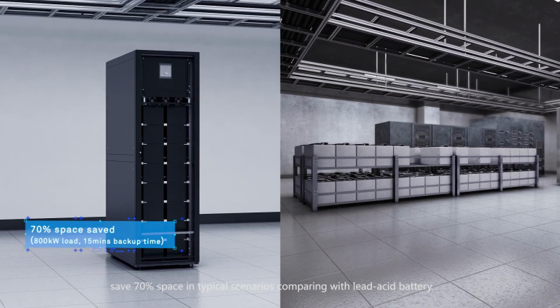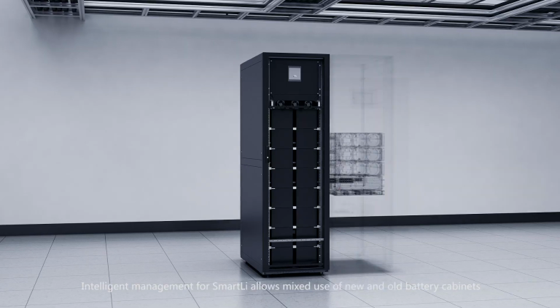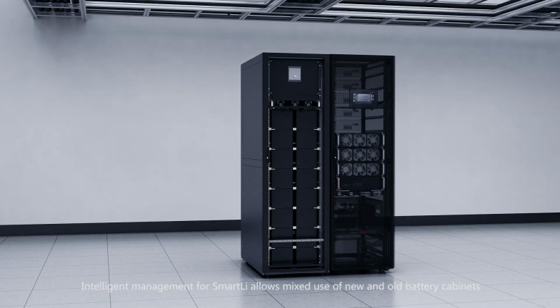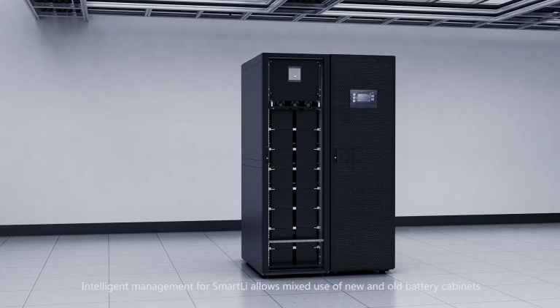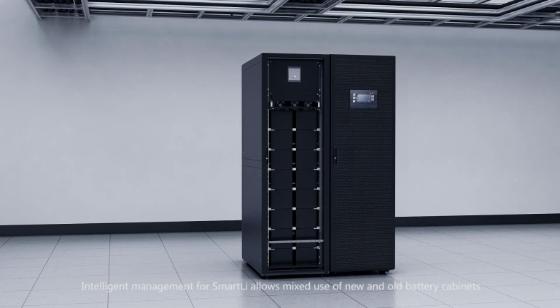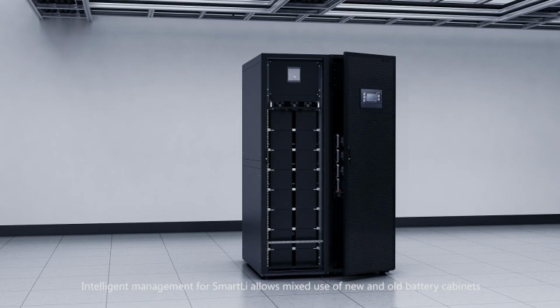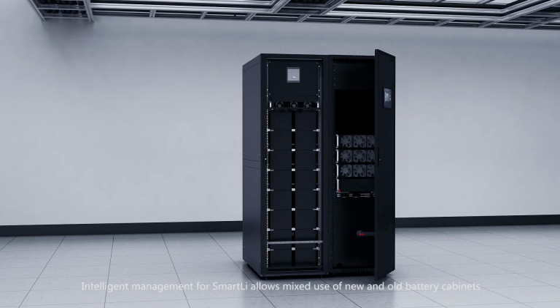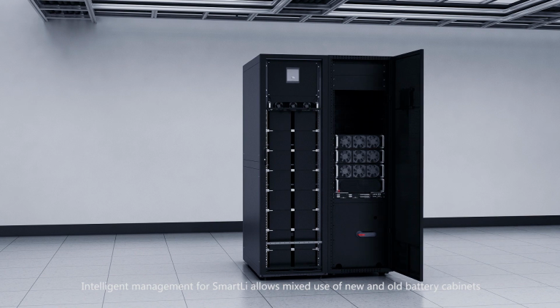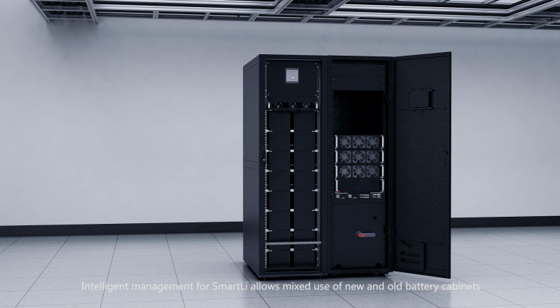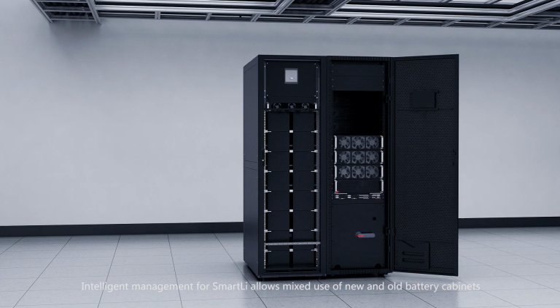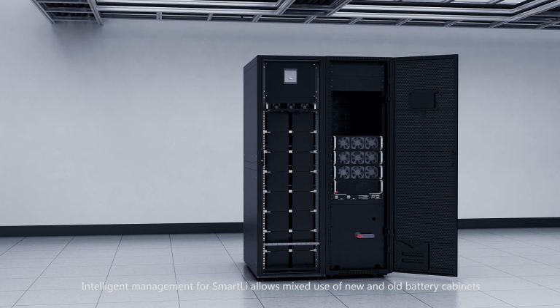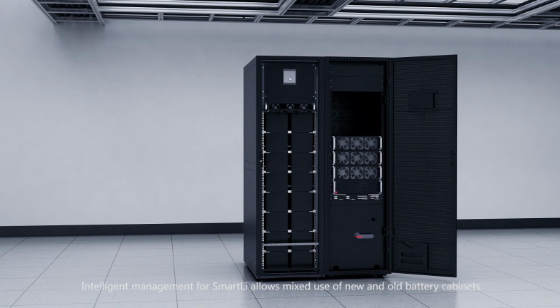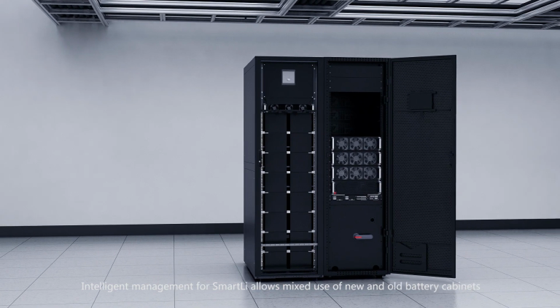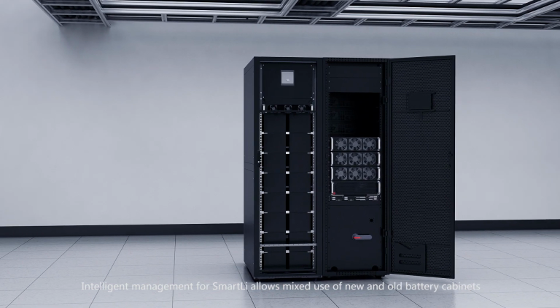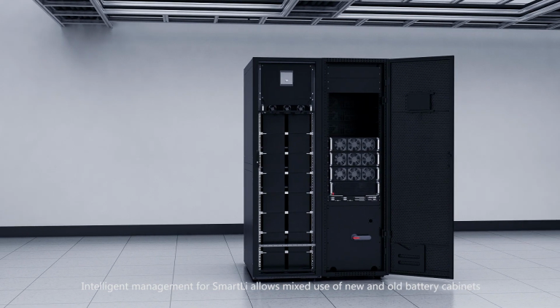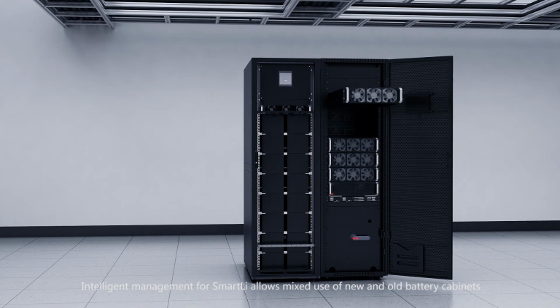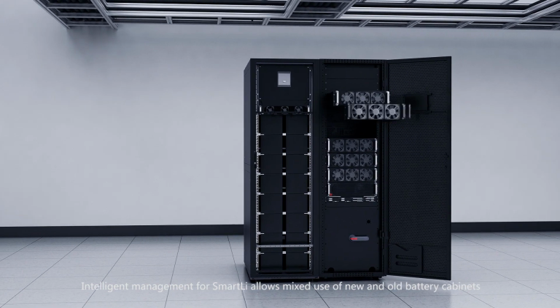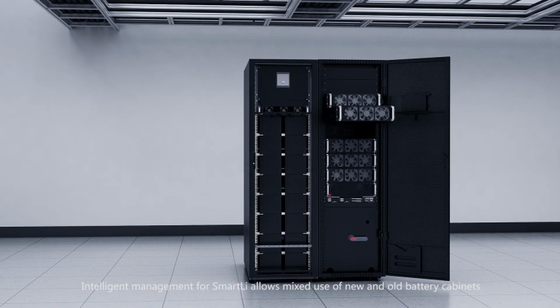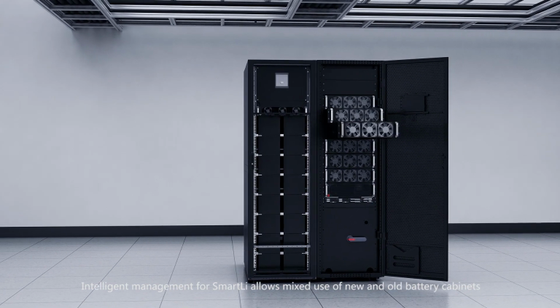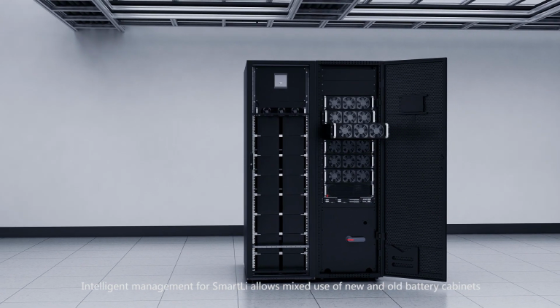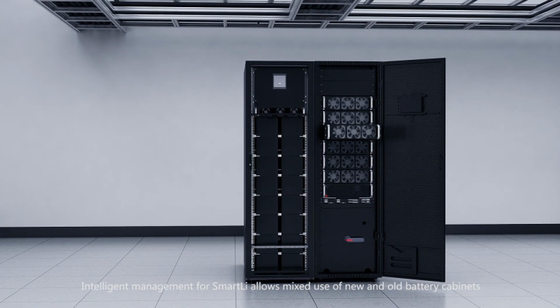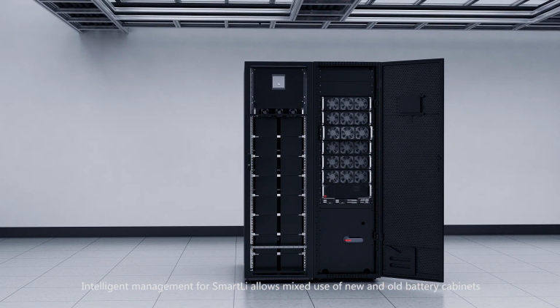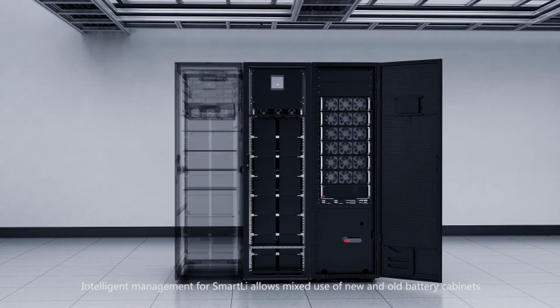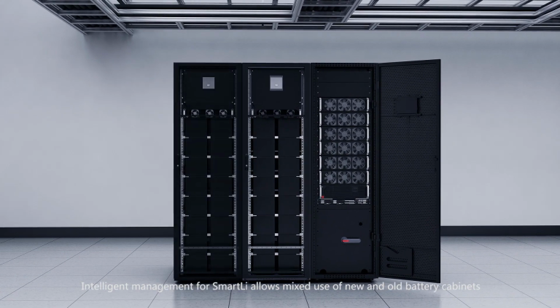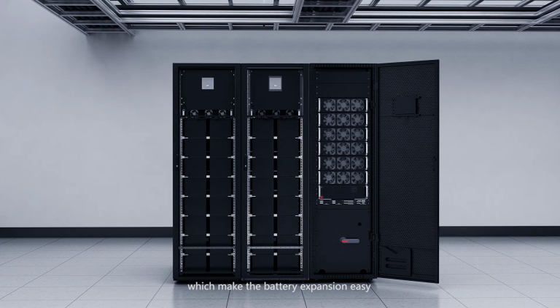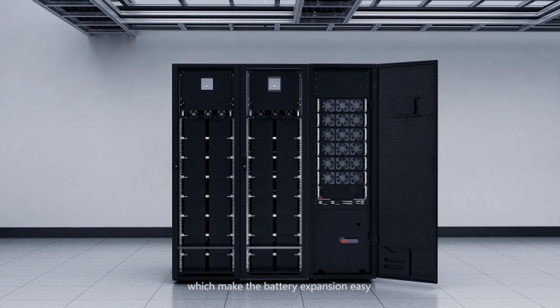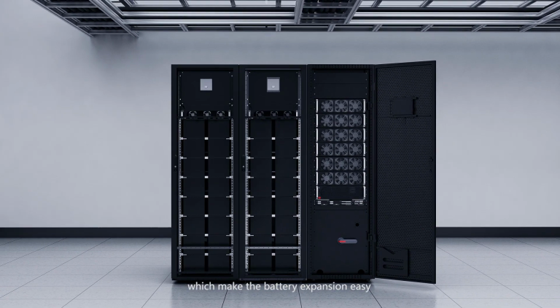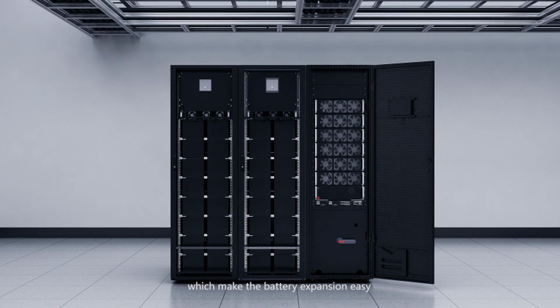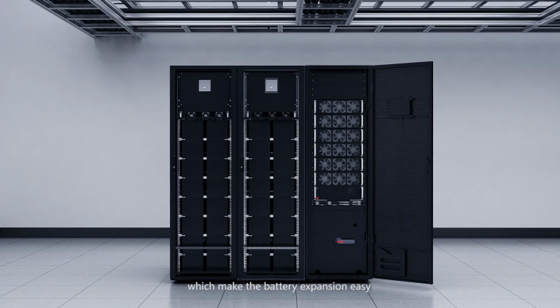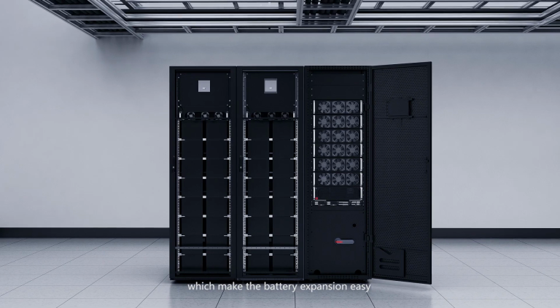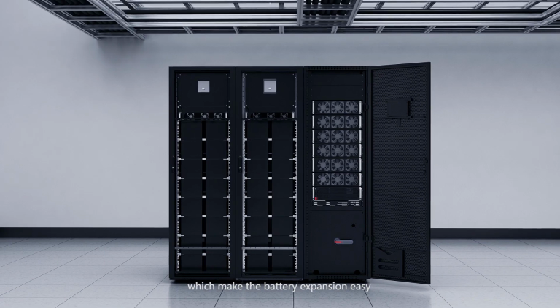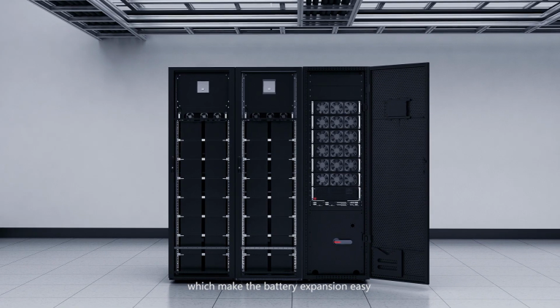Intelligent management for Smart Glee allows mixed use of new and old battery cabinets, which makes battery expansion easy.